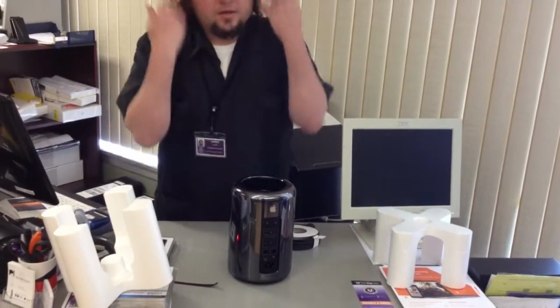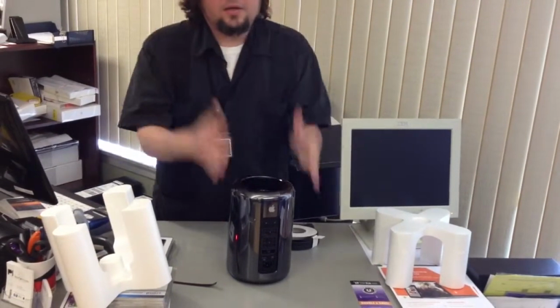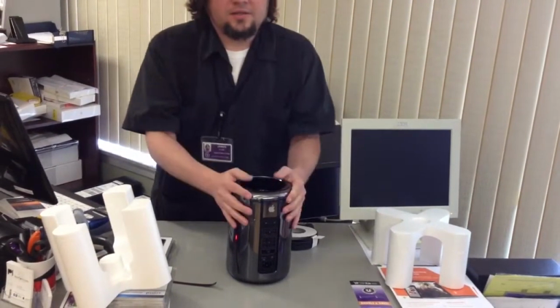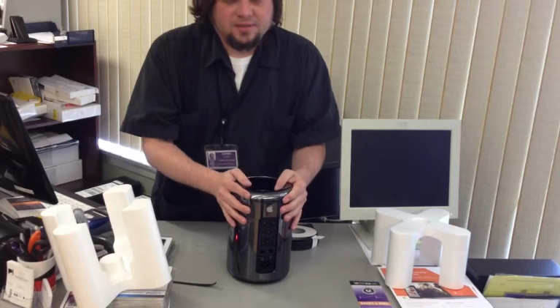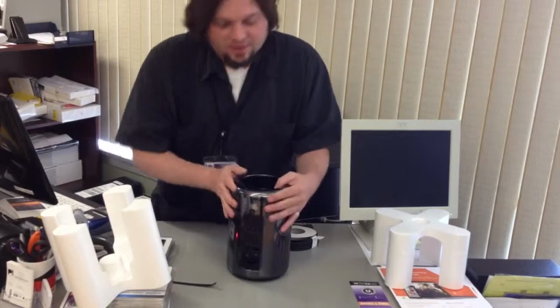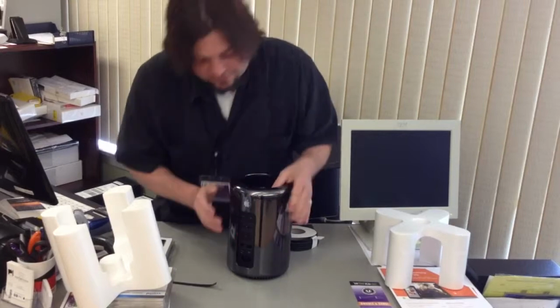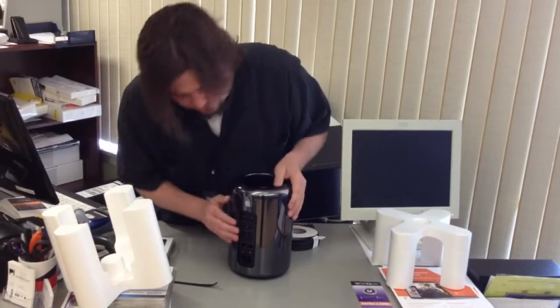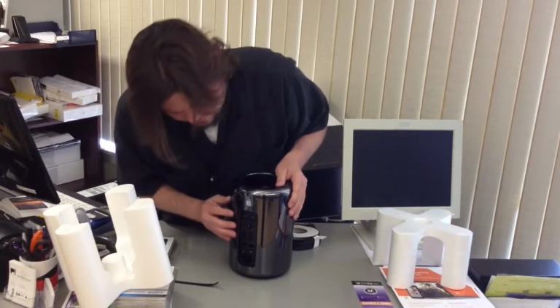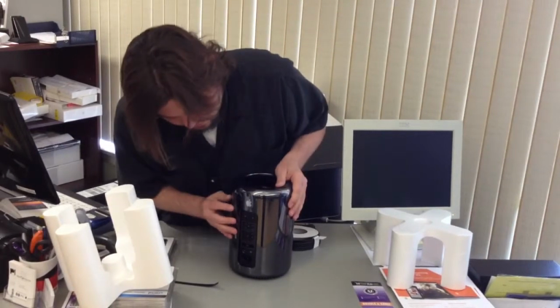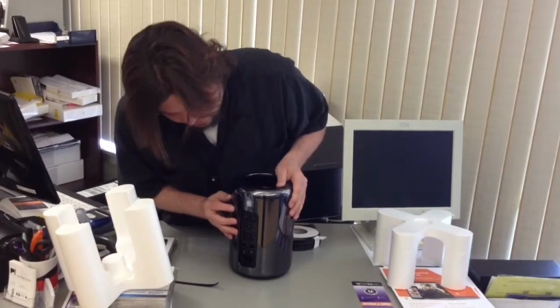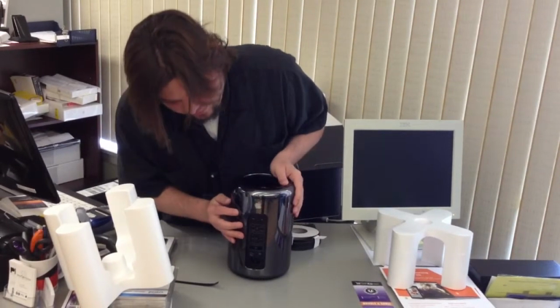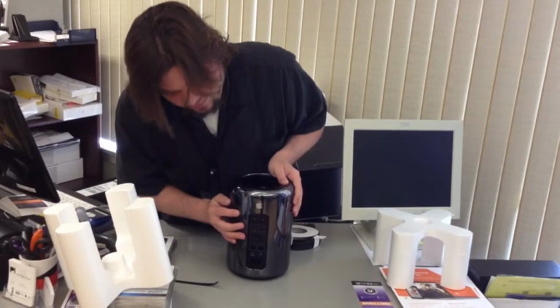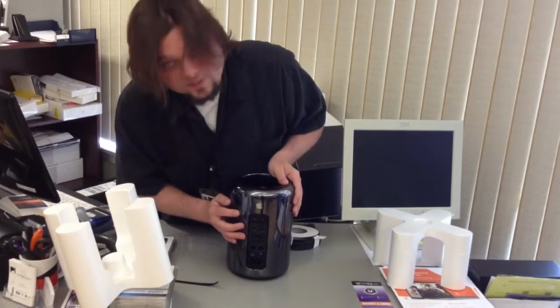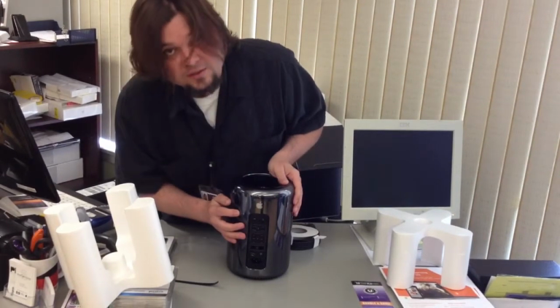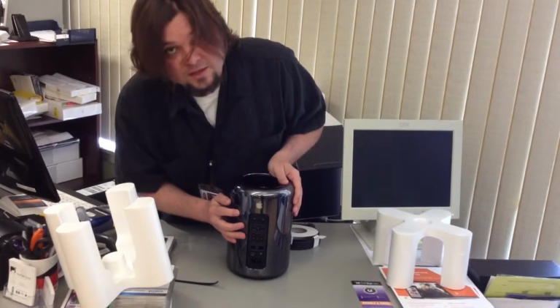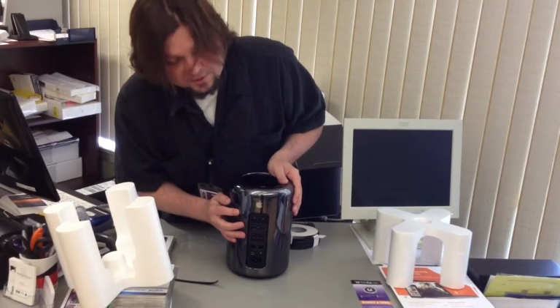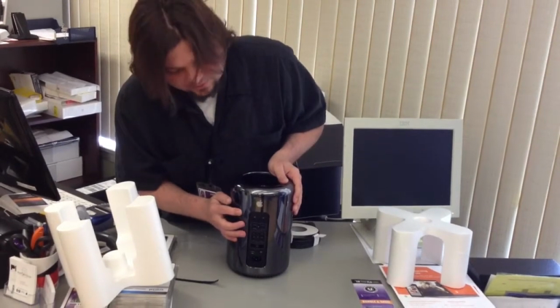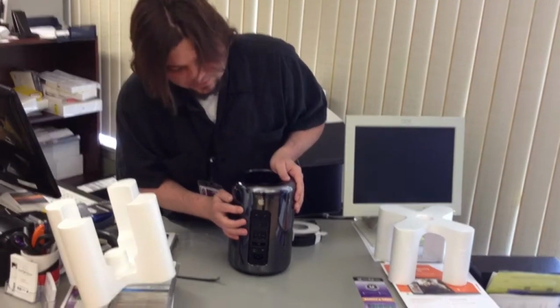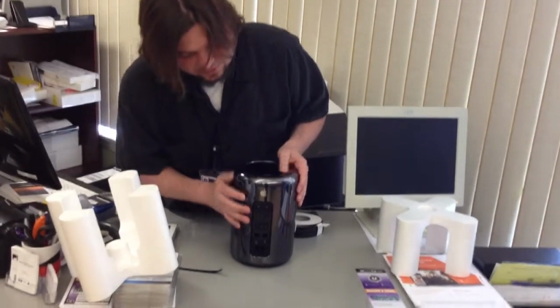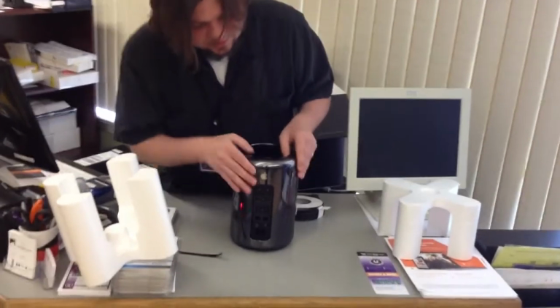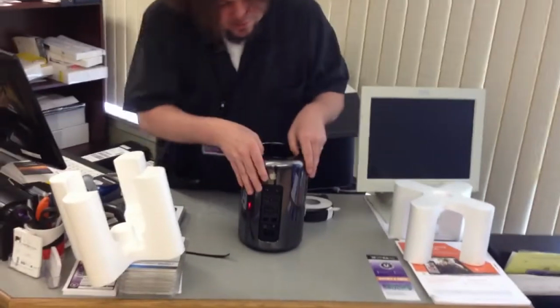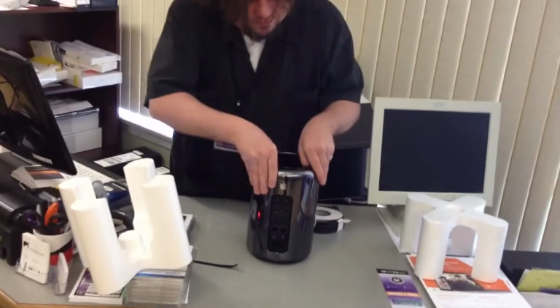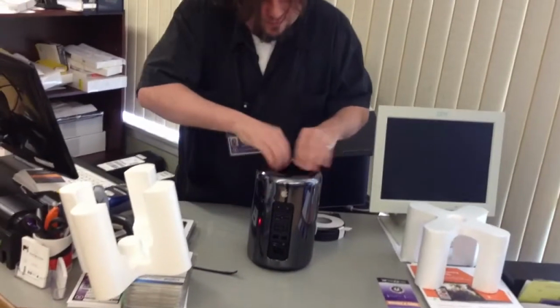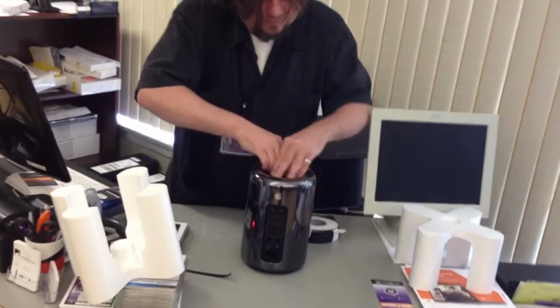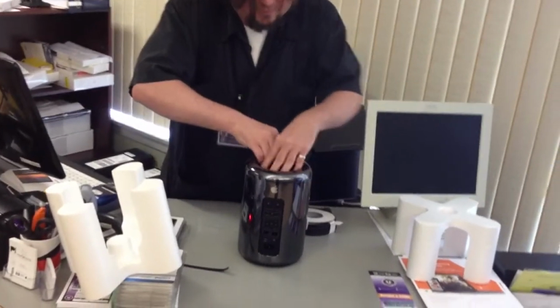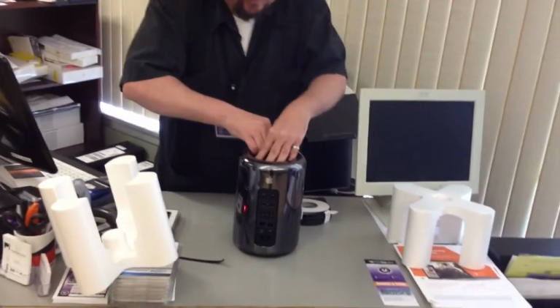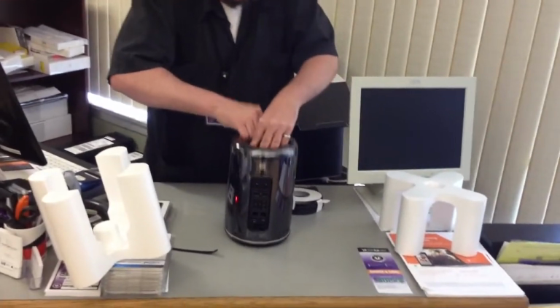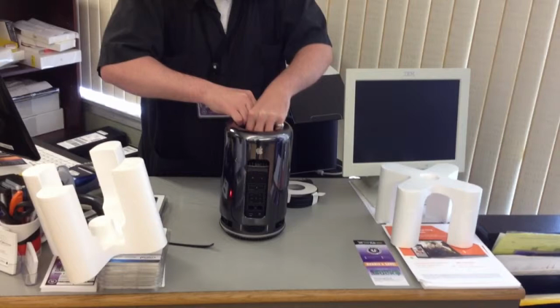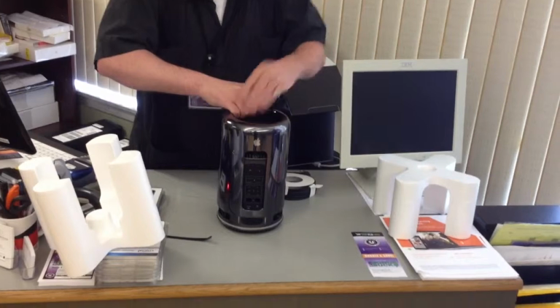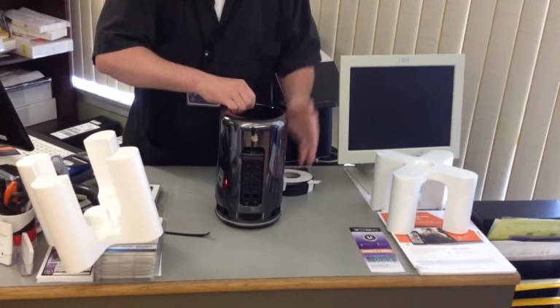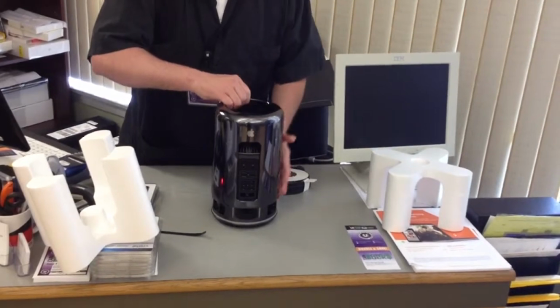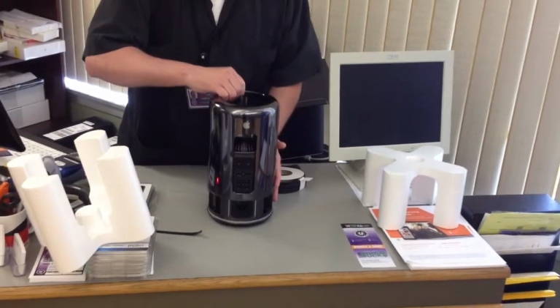Now to get the lid off, we've got a little lock here. Unlock, and it lifts up.